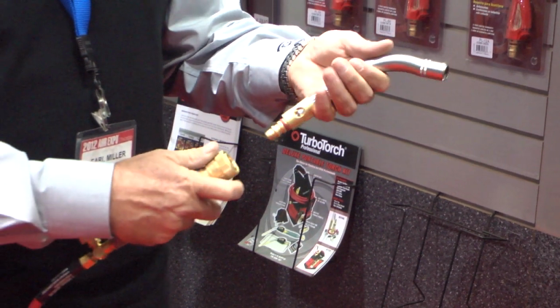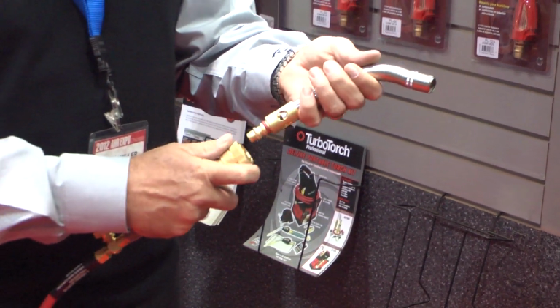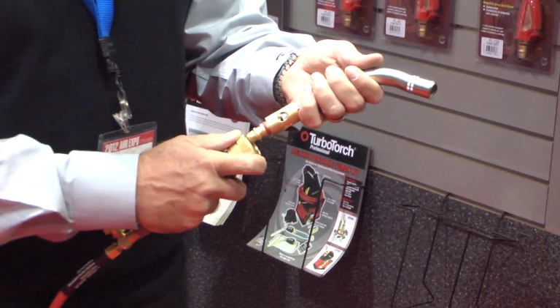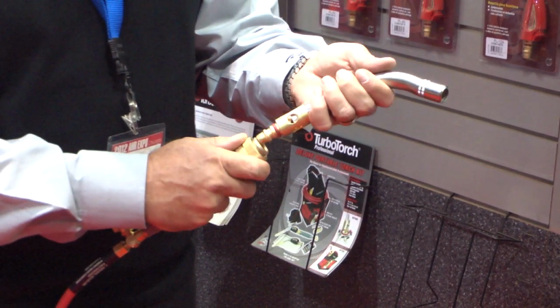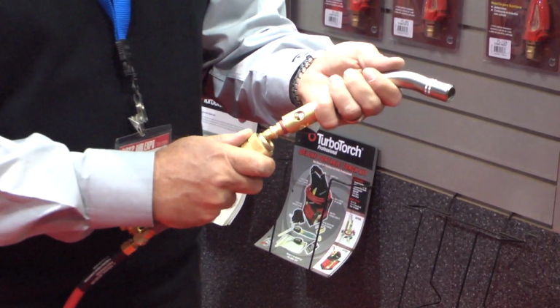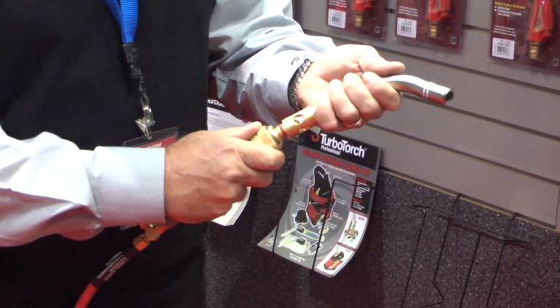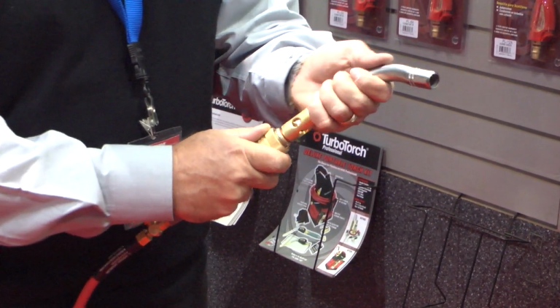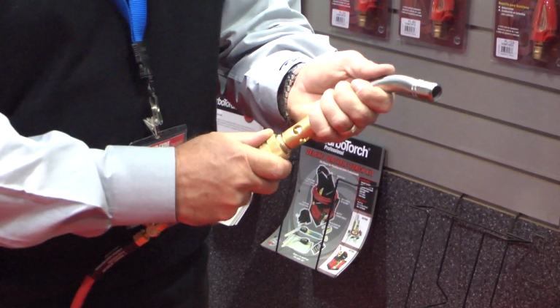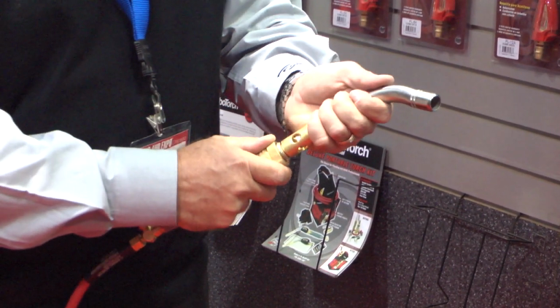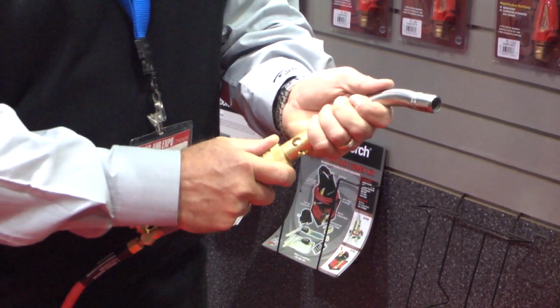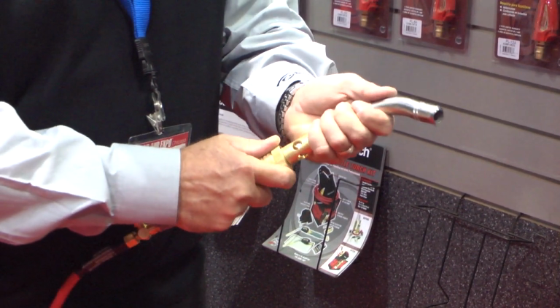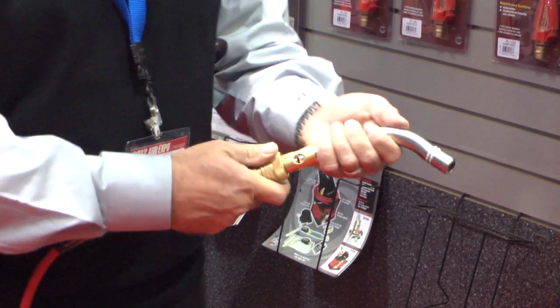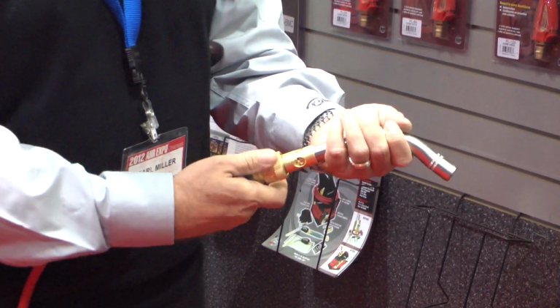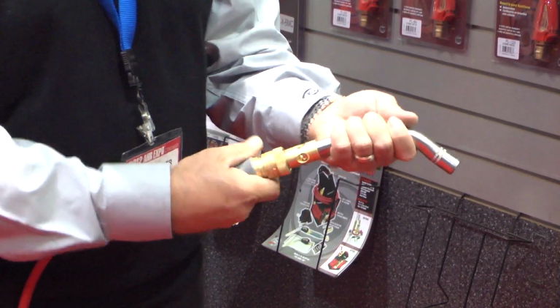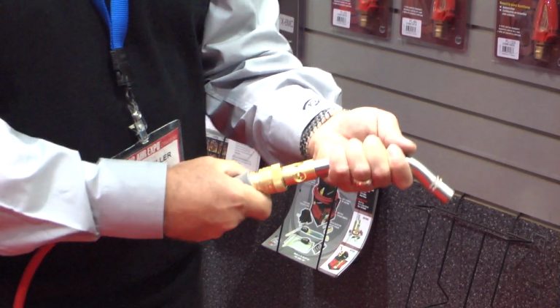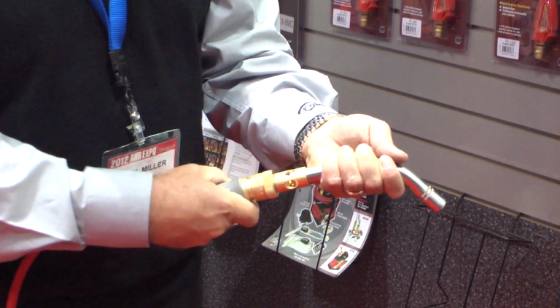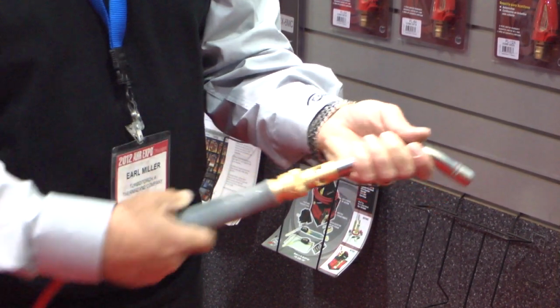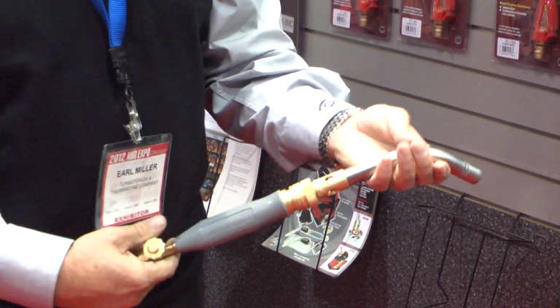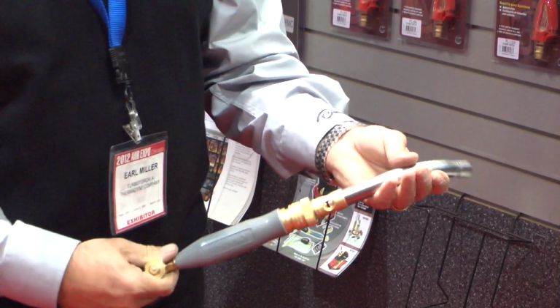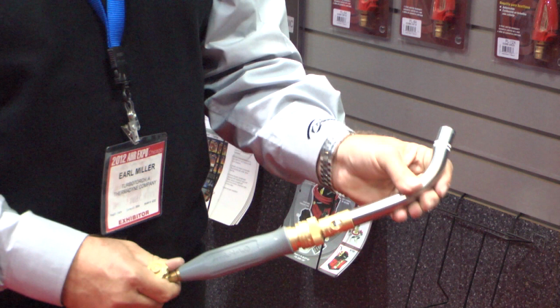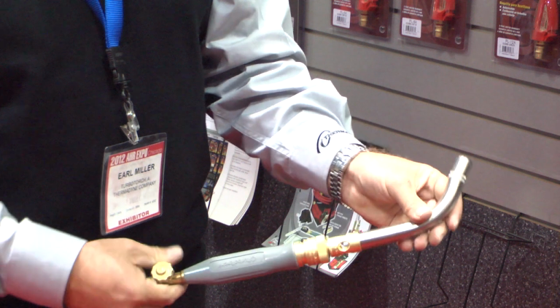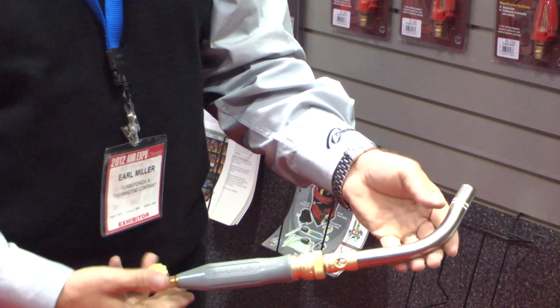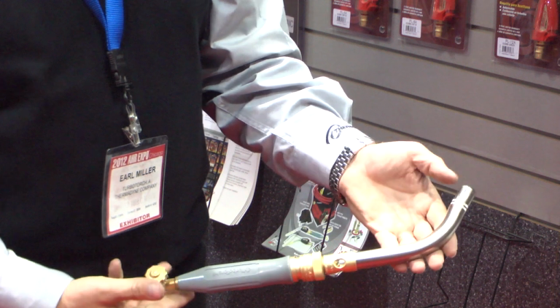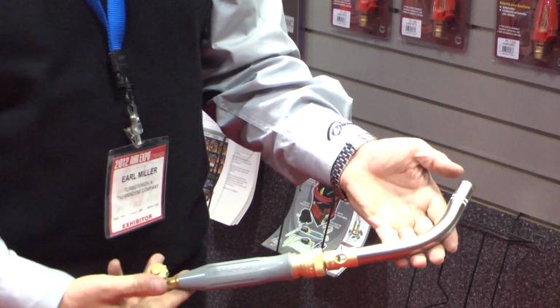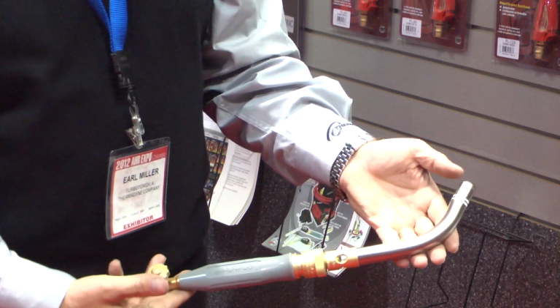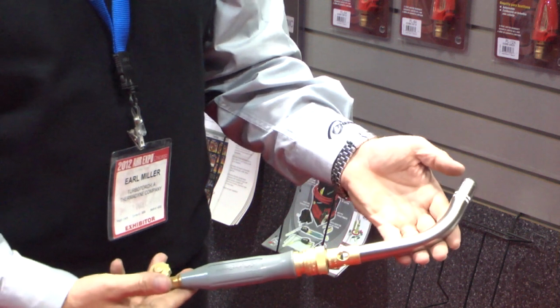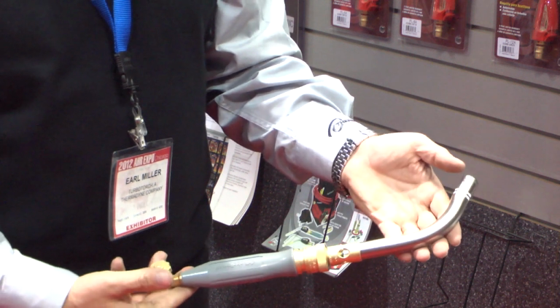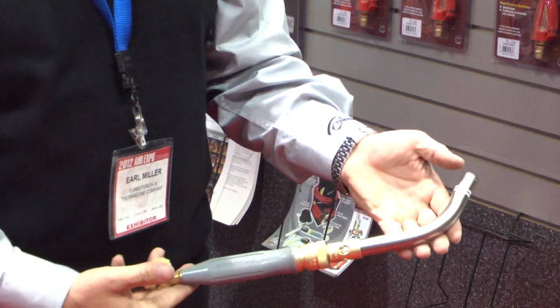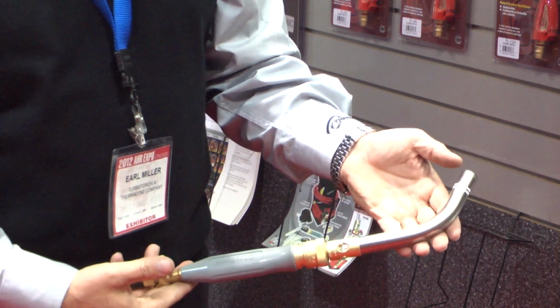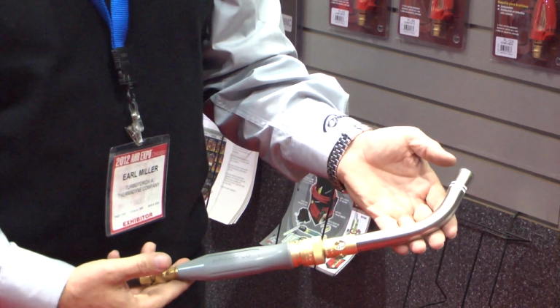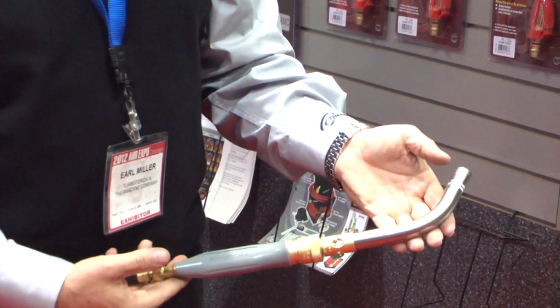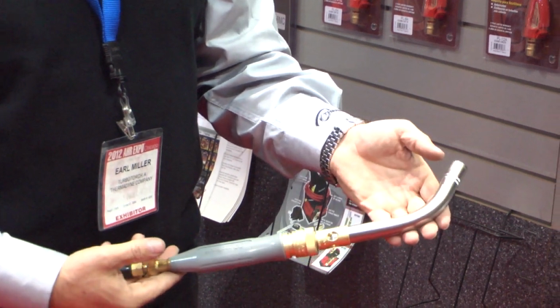It puts out a large flame. So on a B tank, you're going to get about an hour of continual burn time out of this torch.